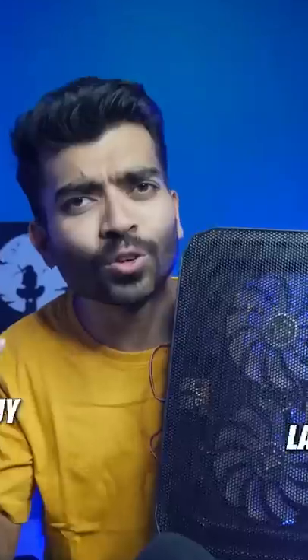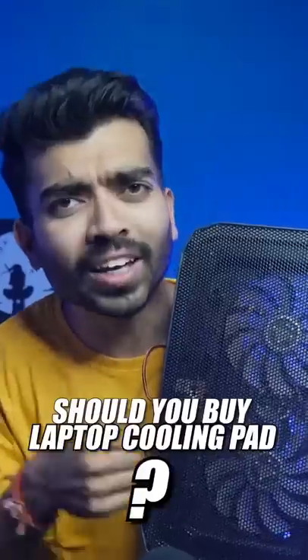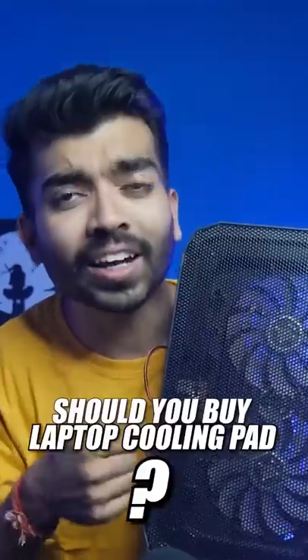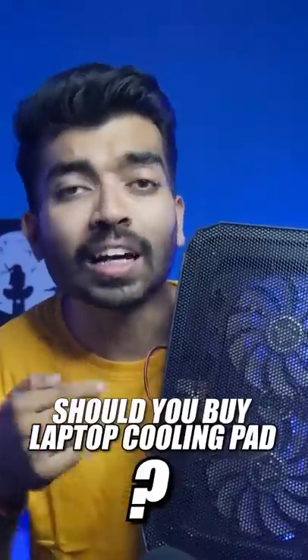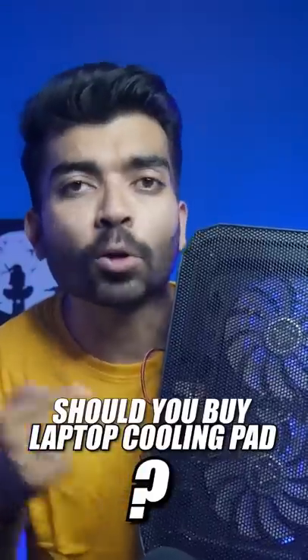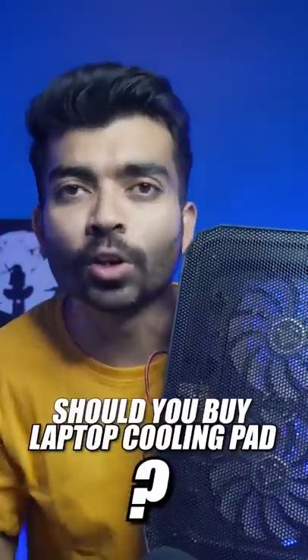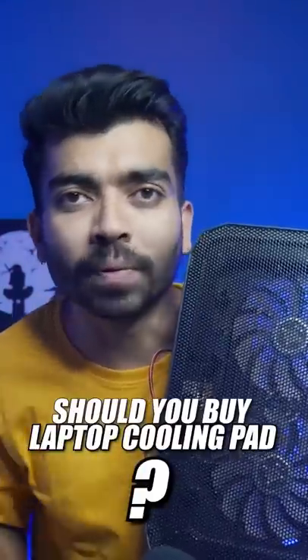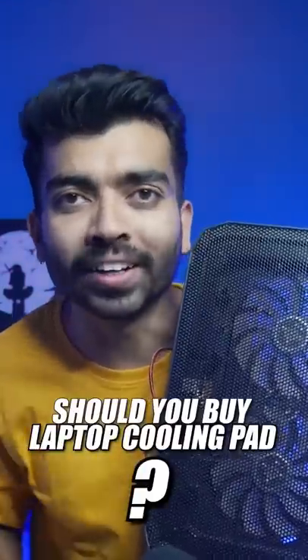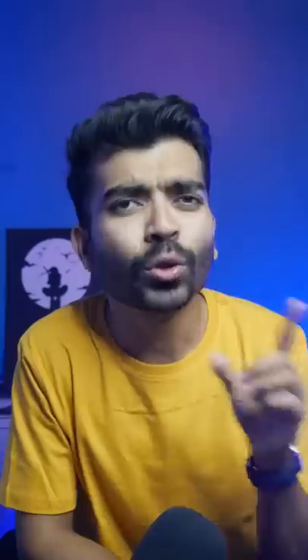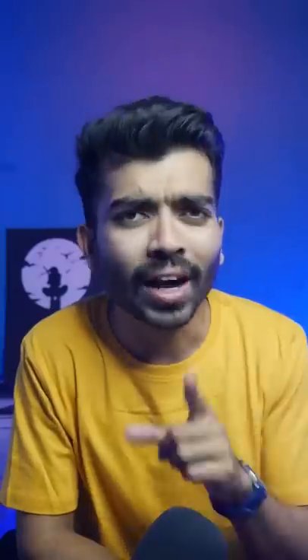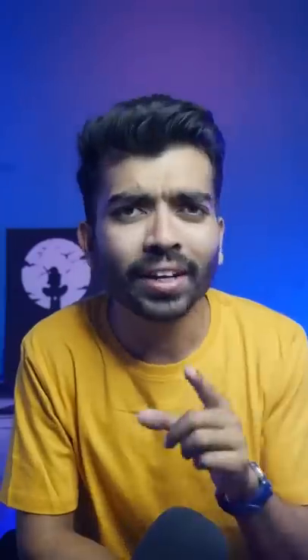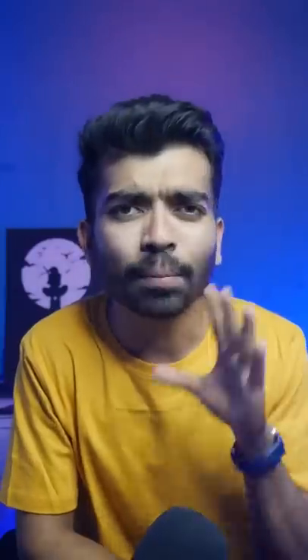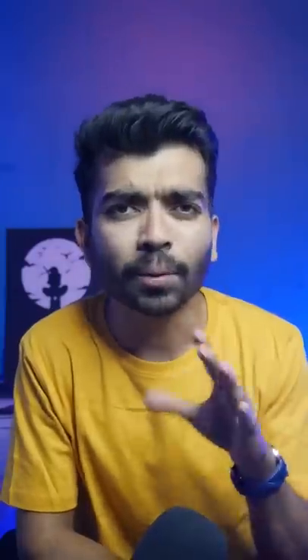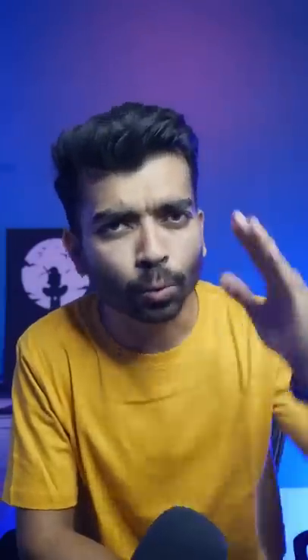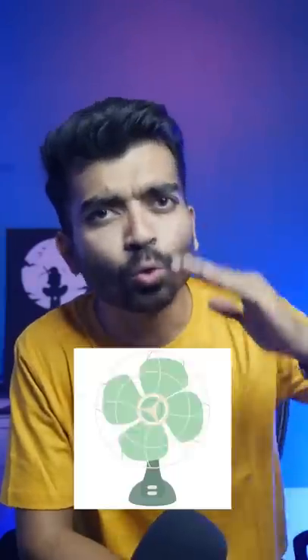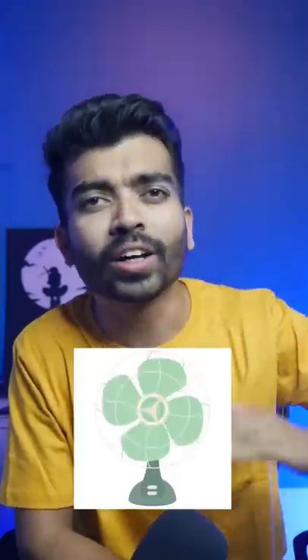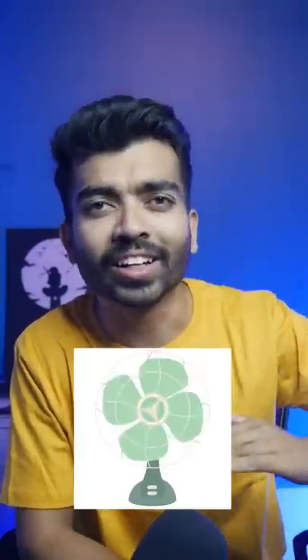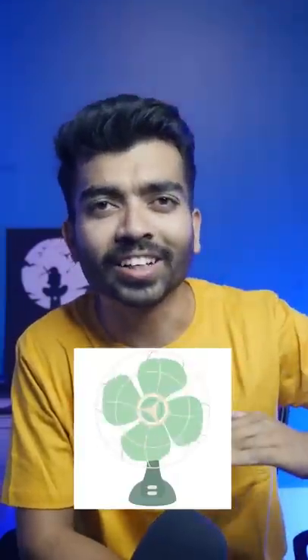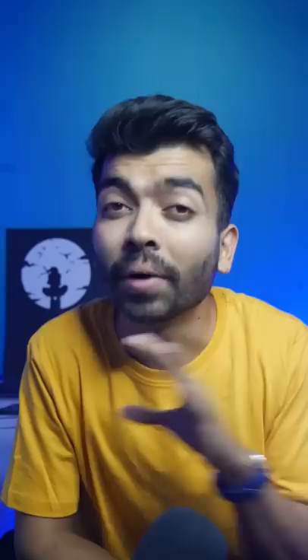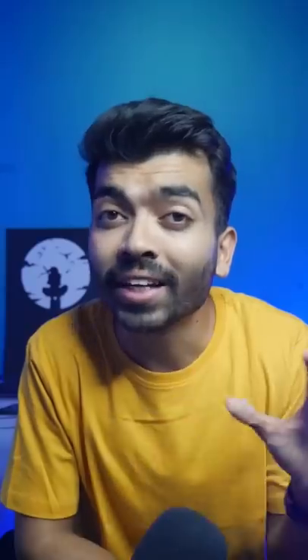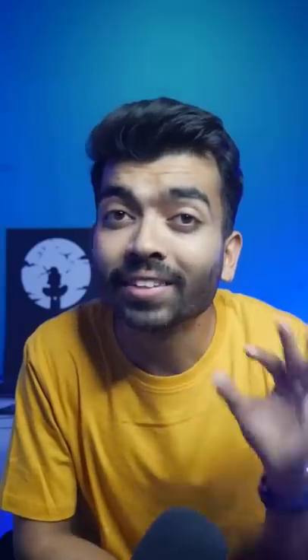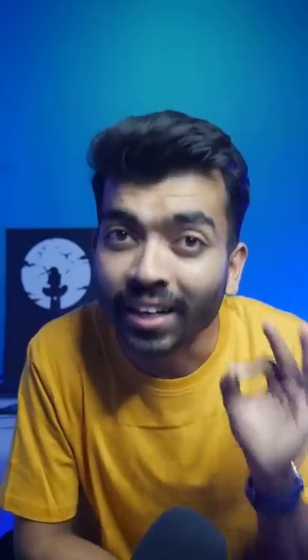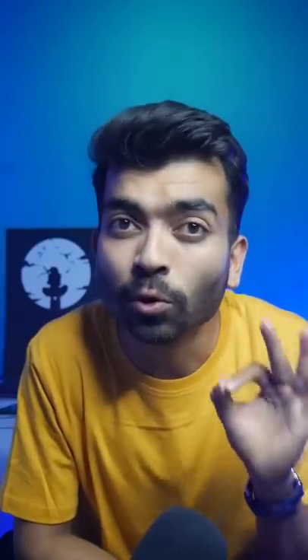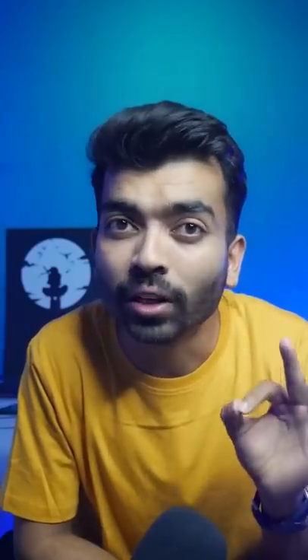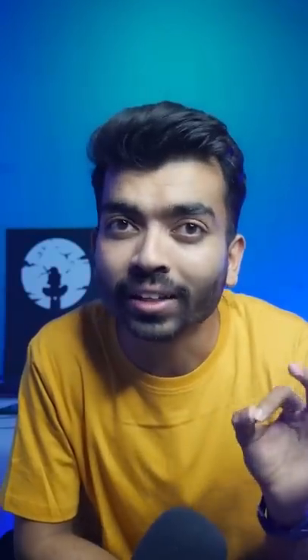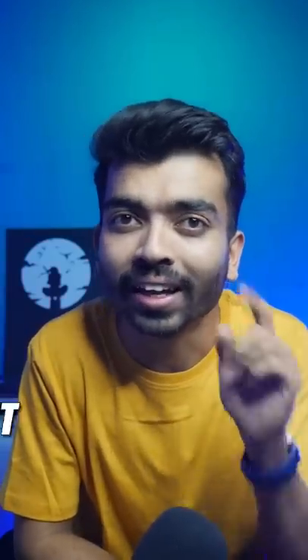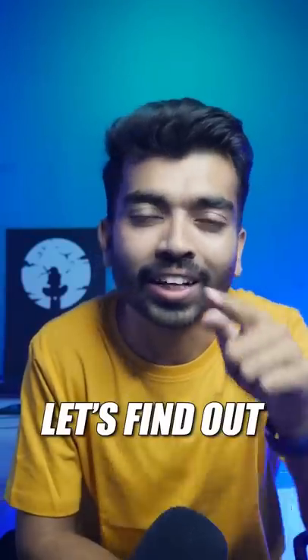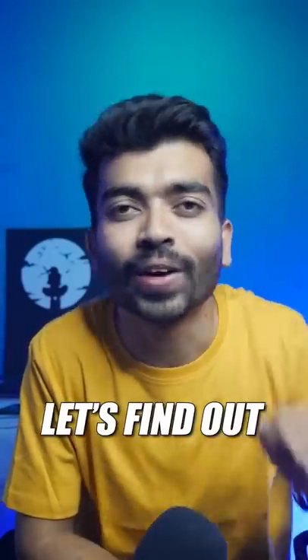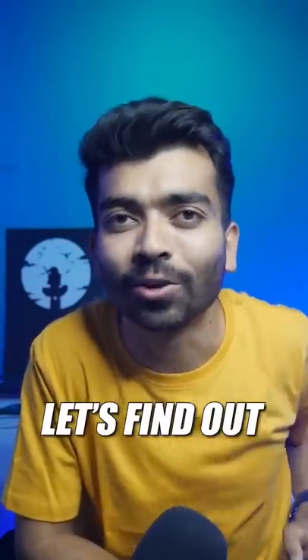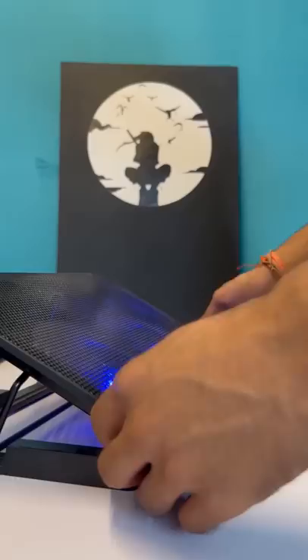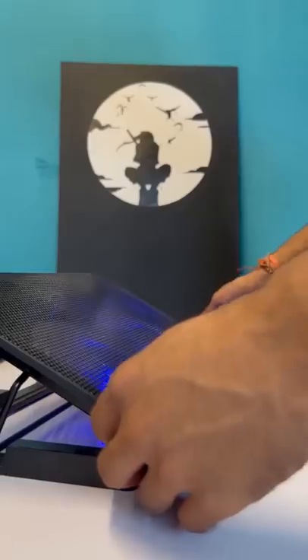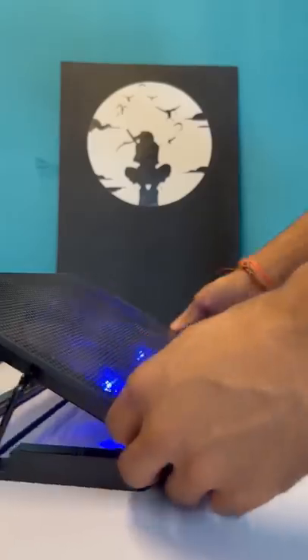This is a laptop cooling pad which ideally should cool your laptop. But what does it actually cool? Let's find out.